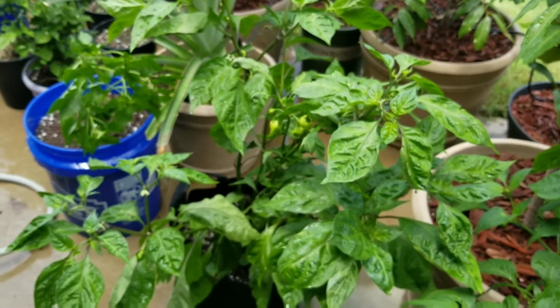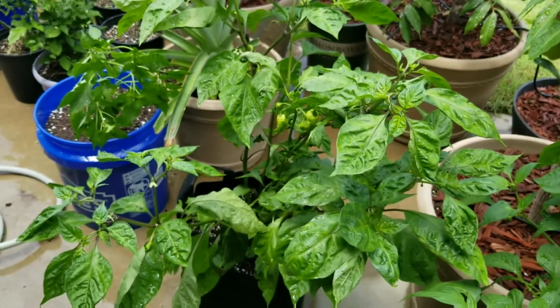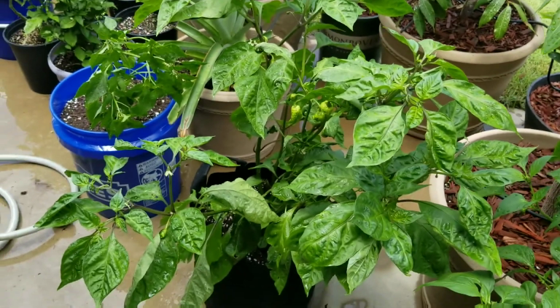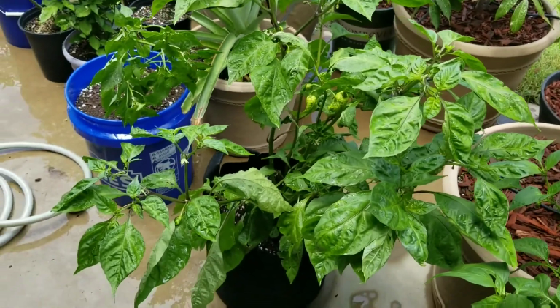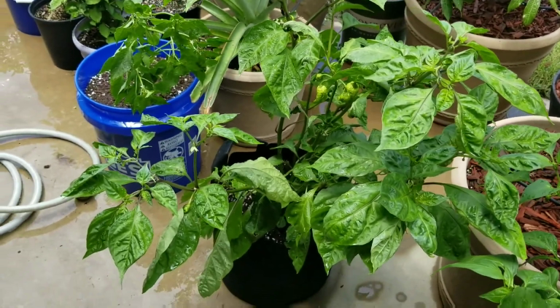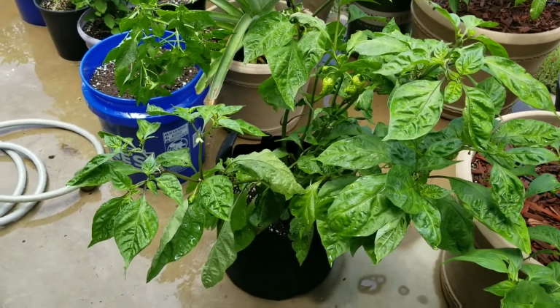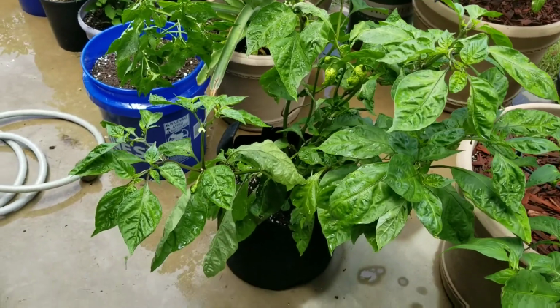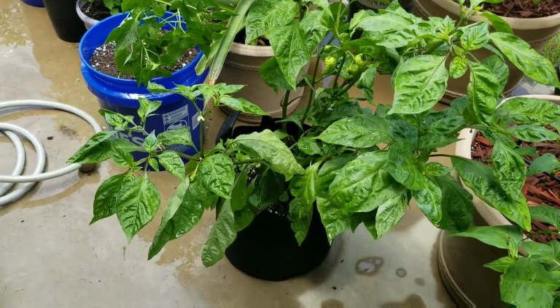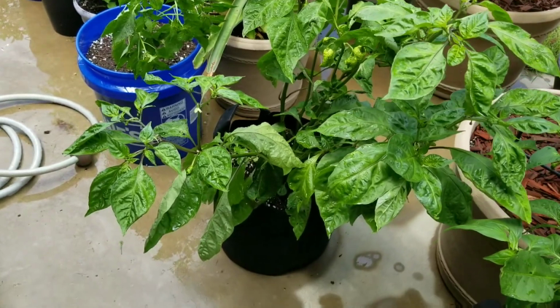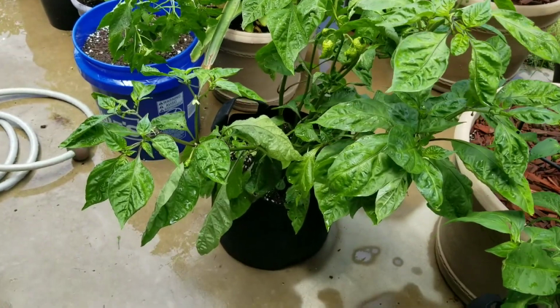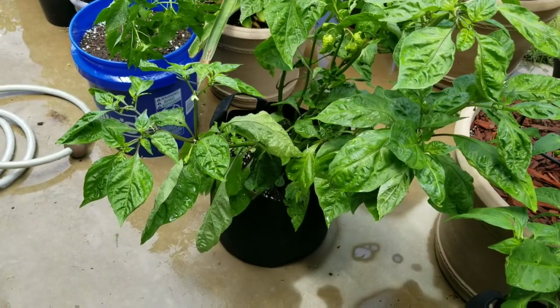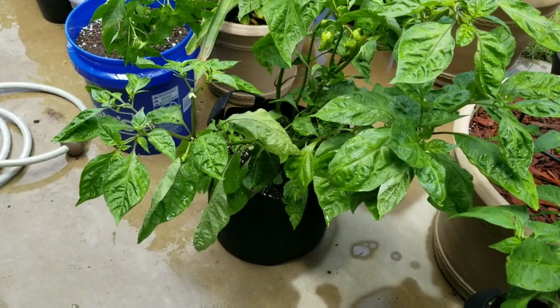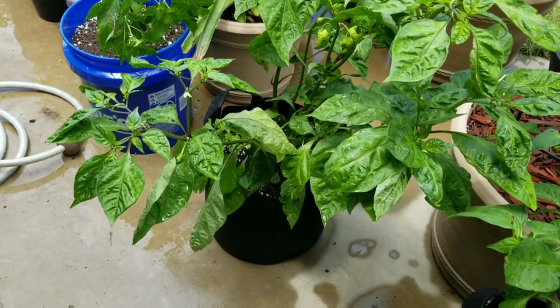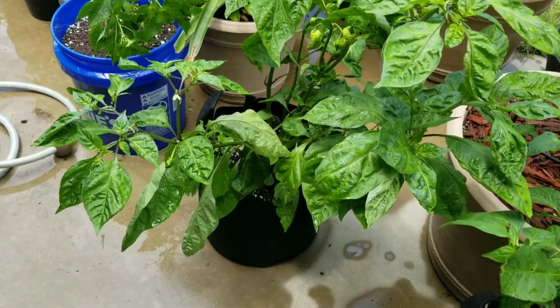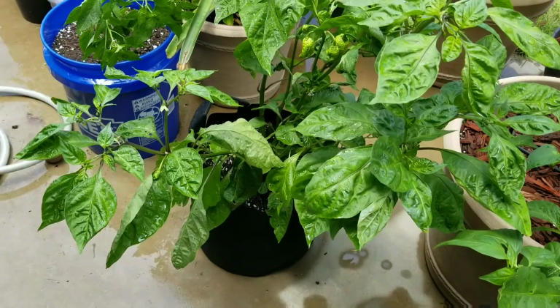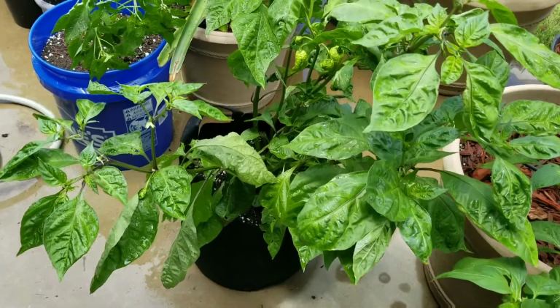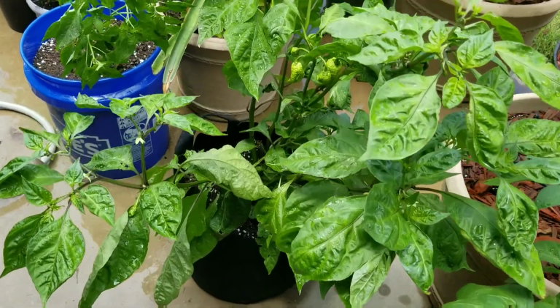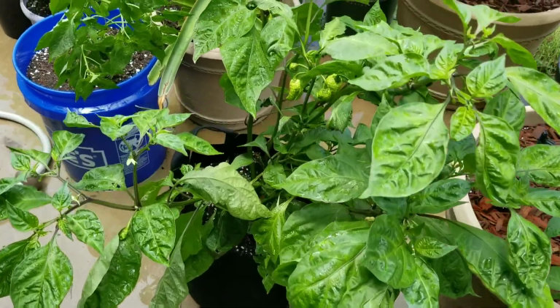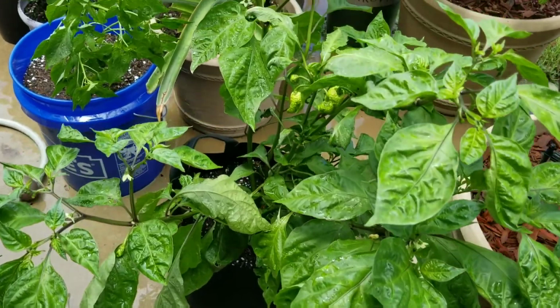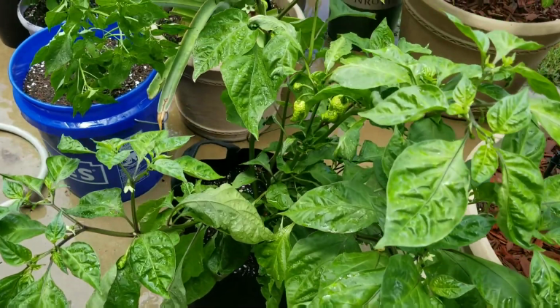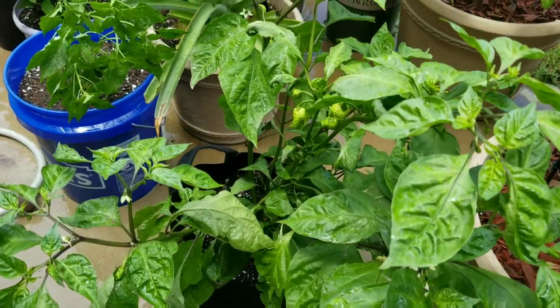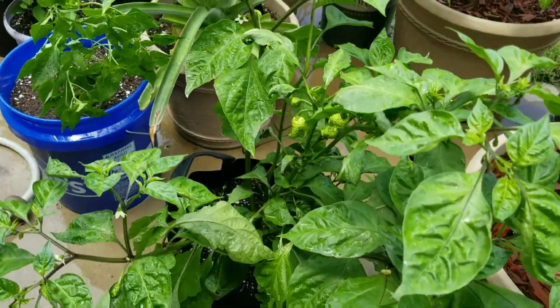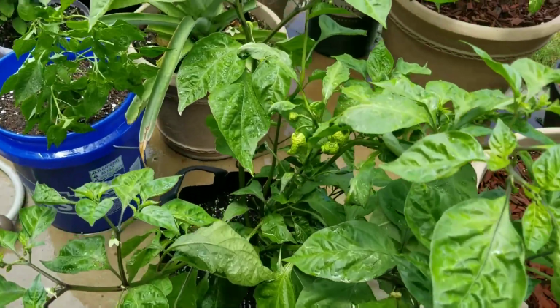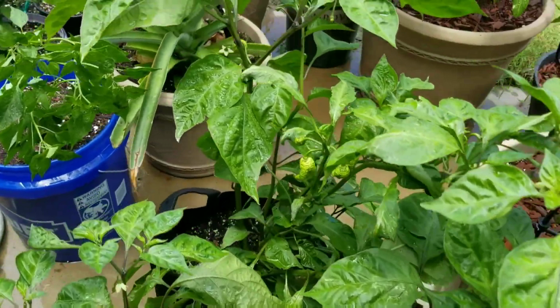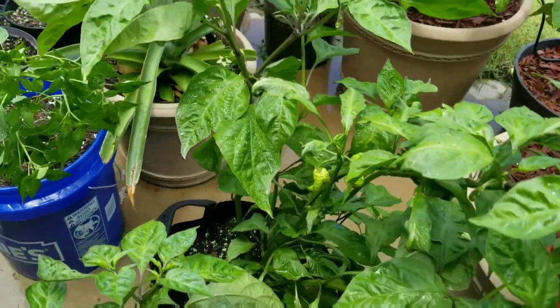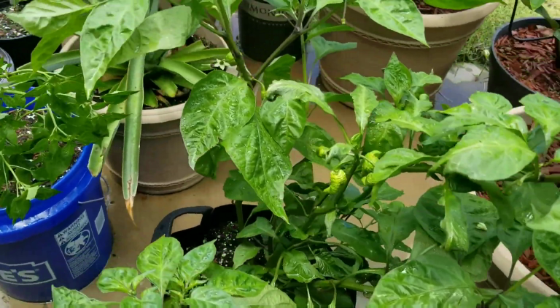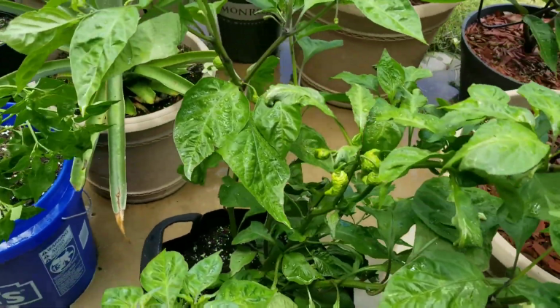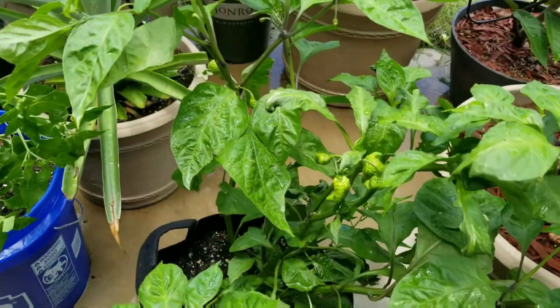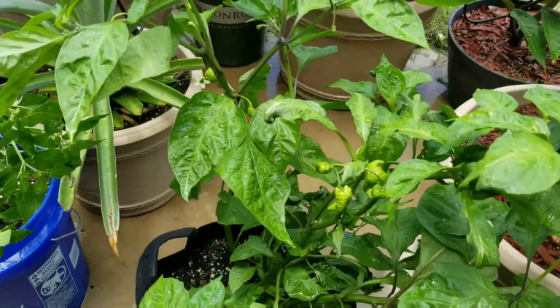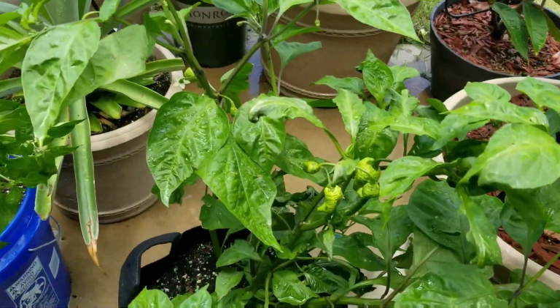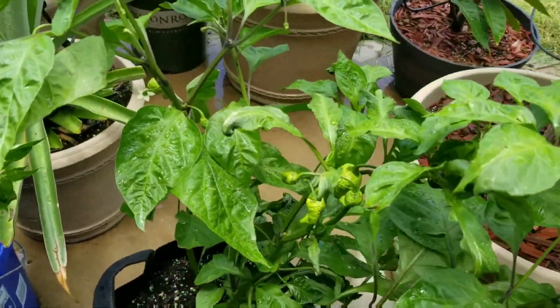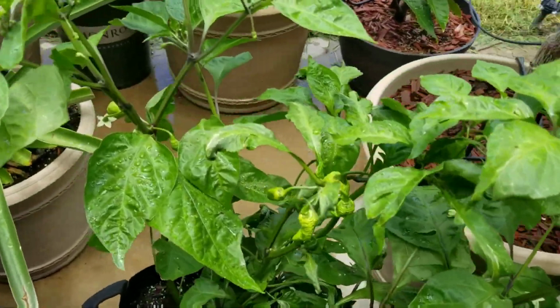This is a scotch bonnet. There are a few peppers on there.